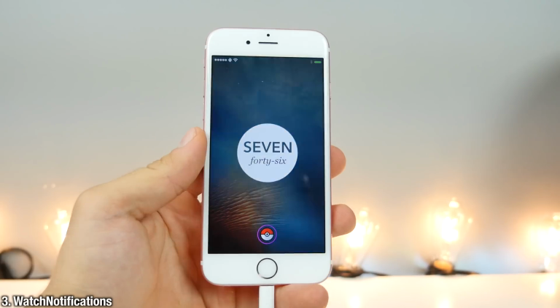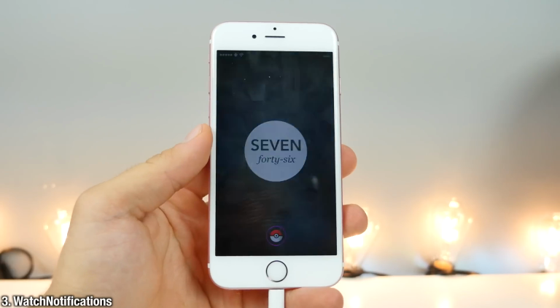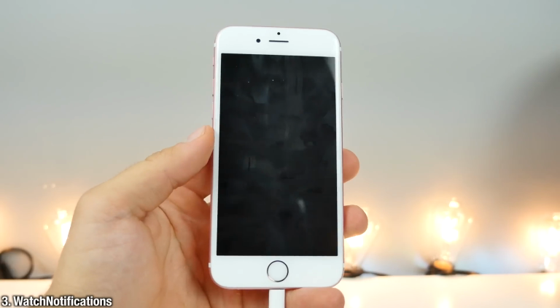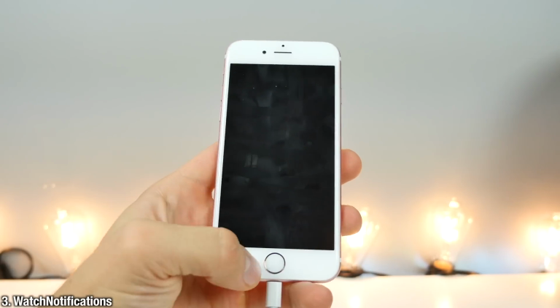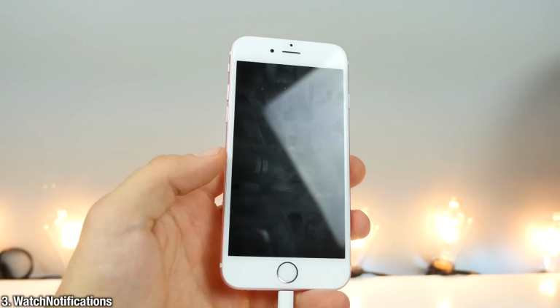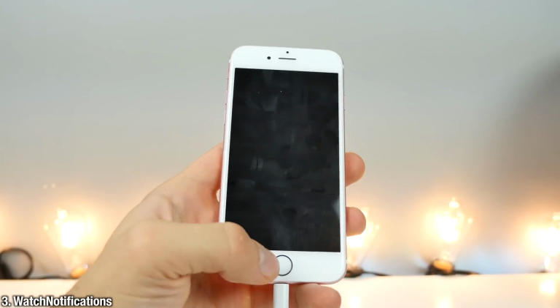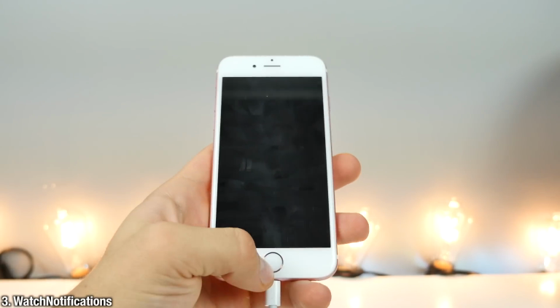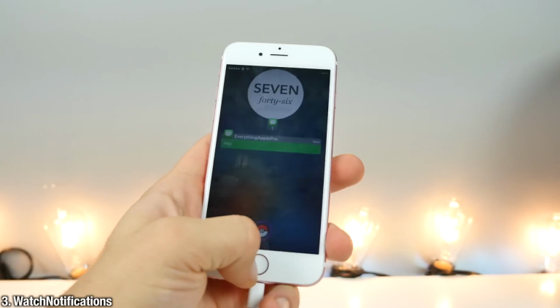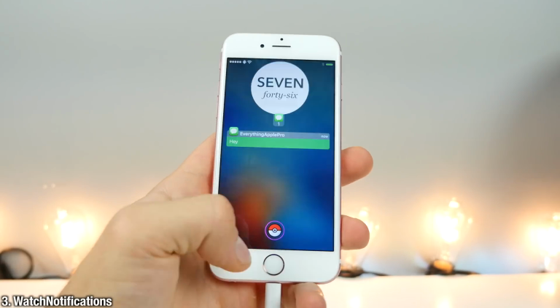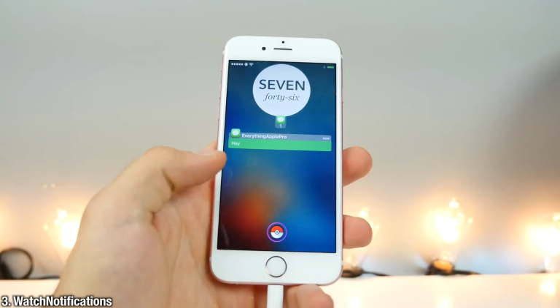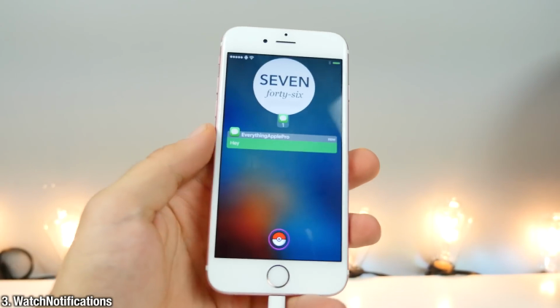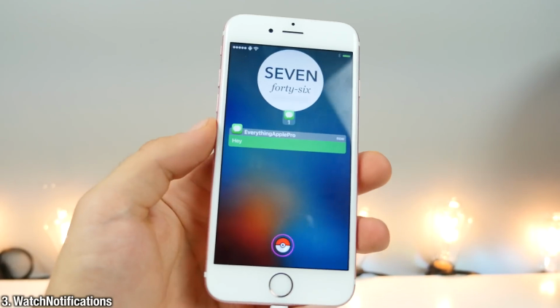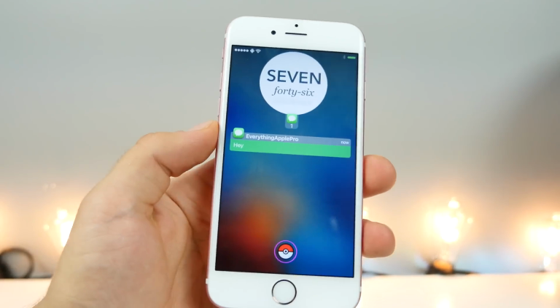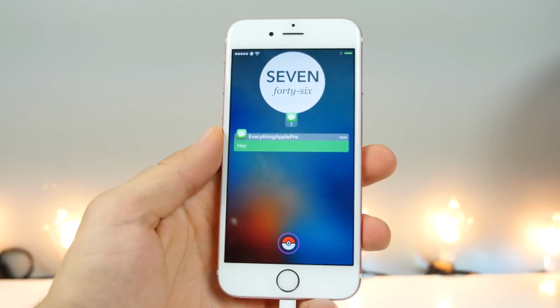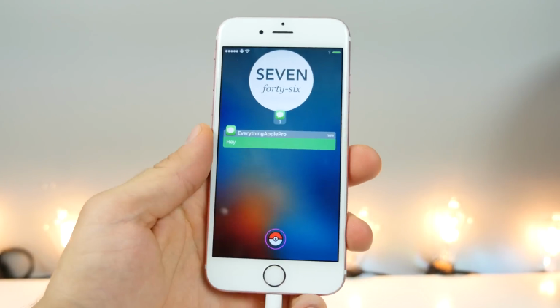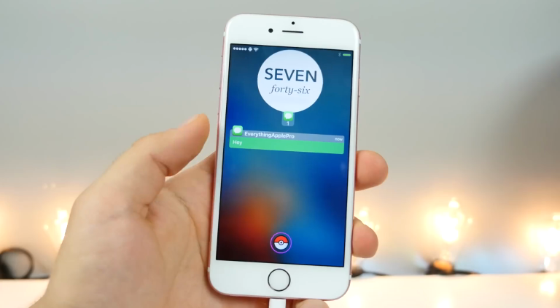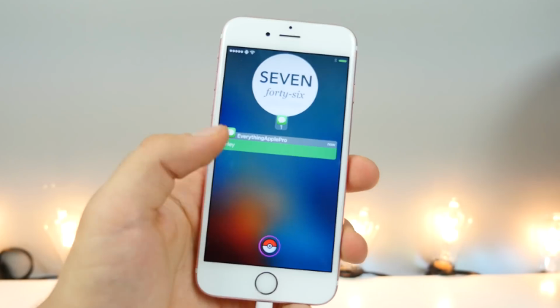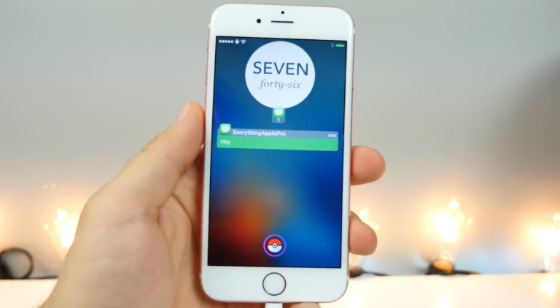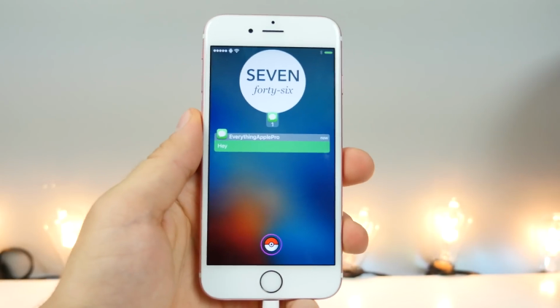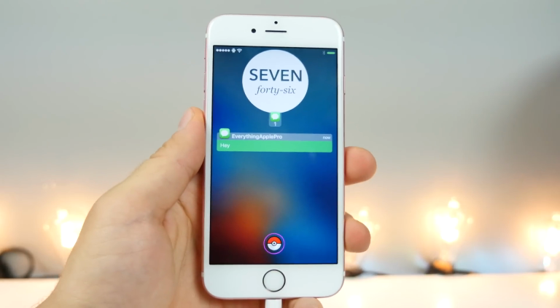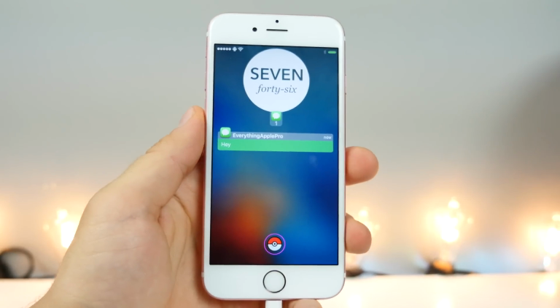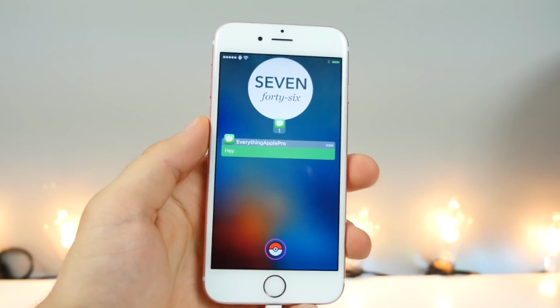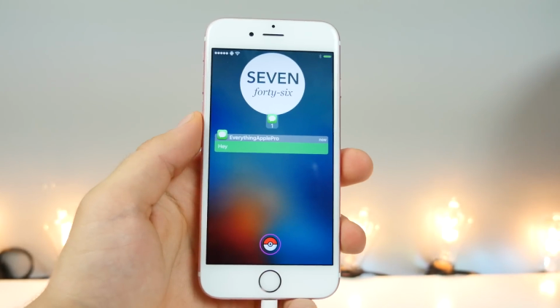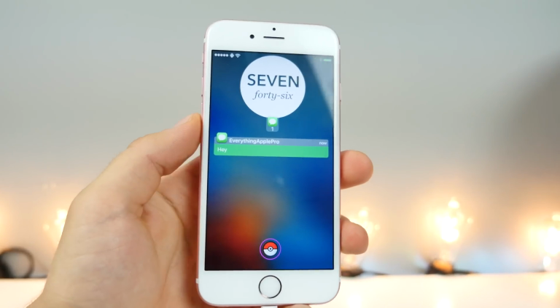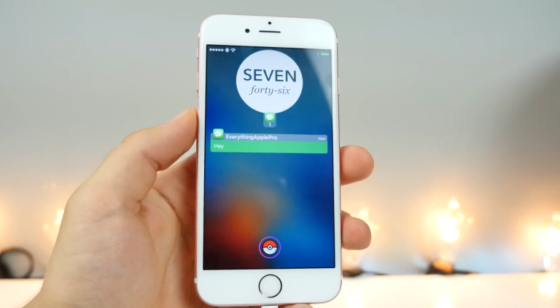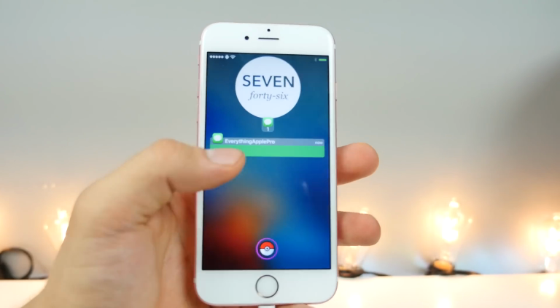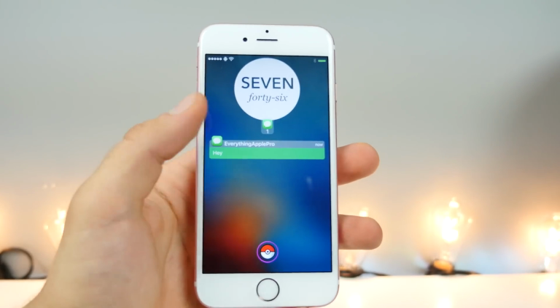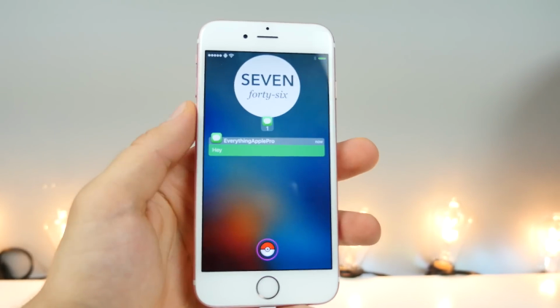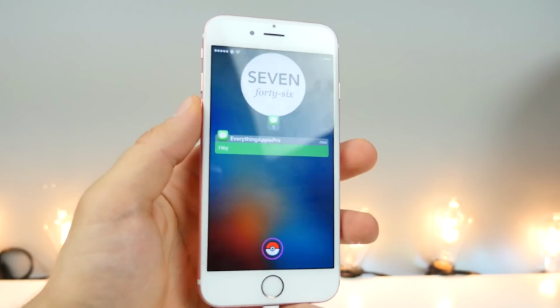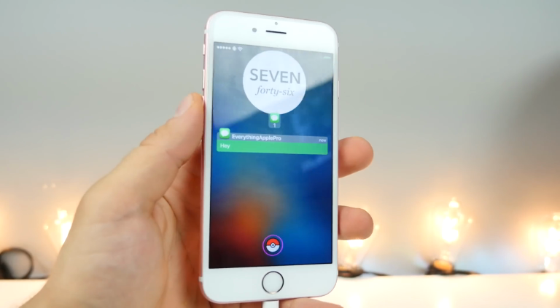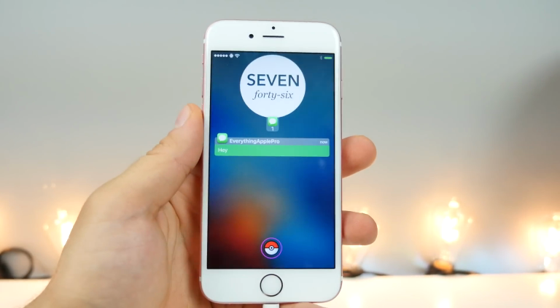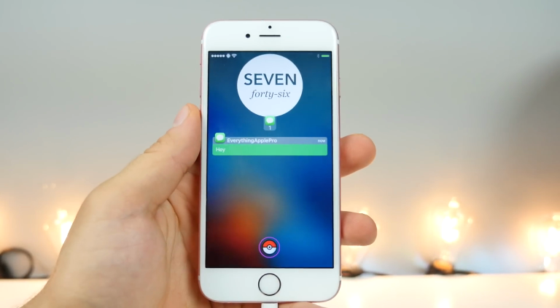Watch Notifications will actually change the style and look of your notifications to match that of the Apple Watch. Really clean look.